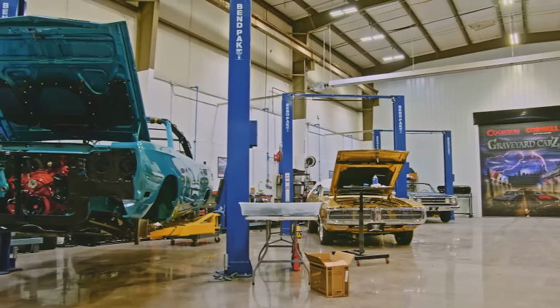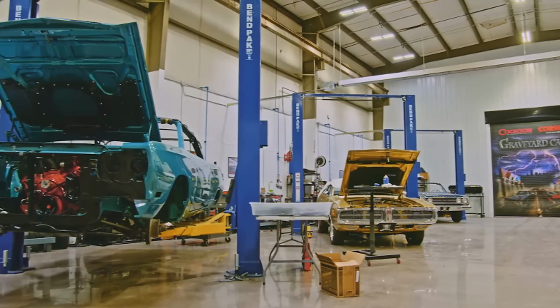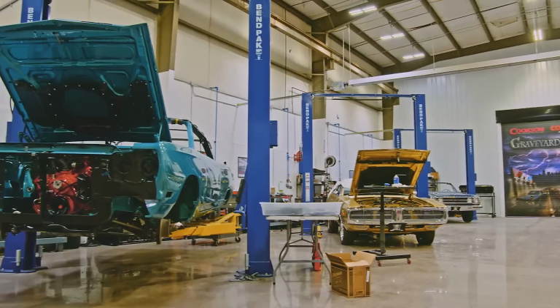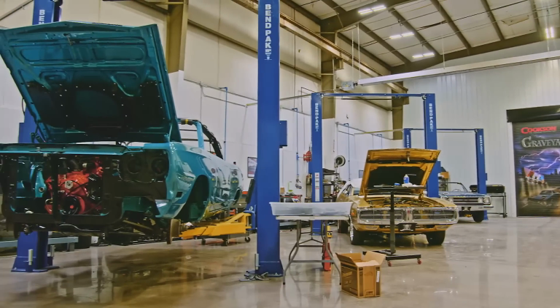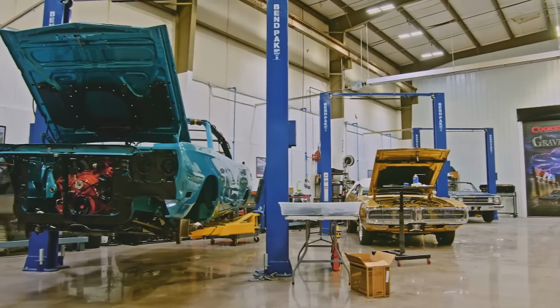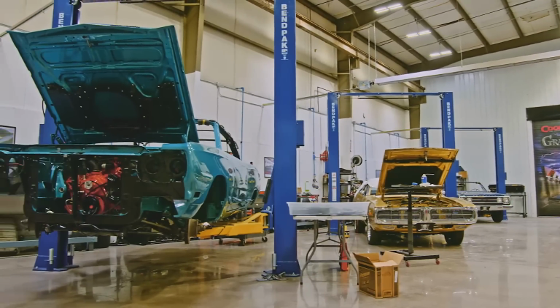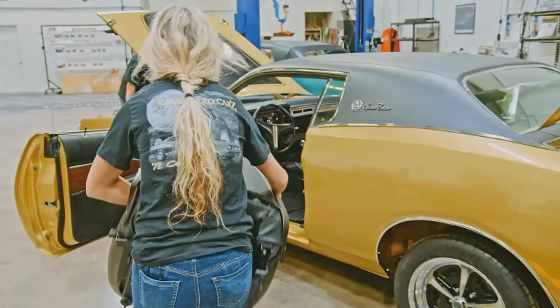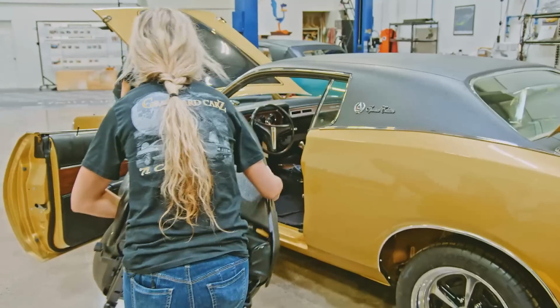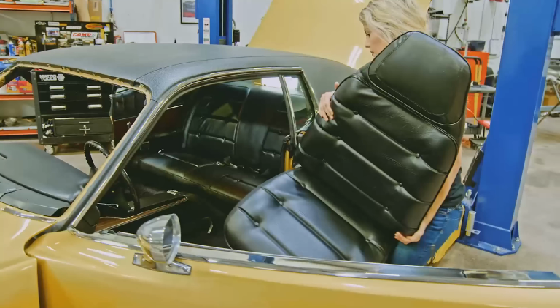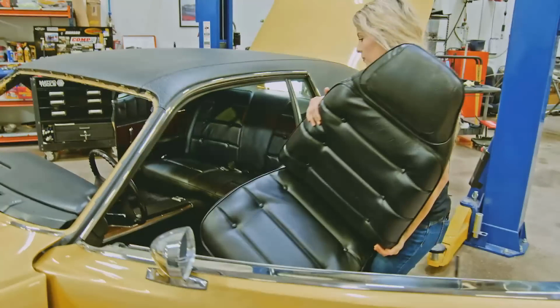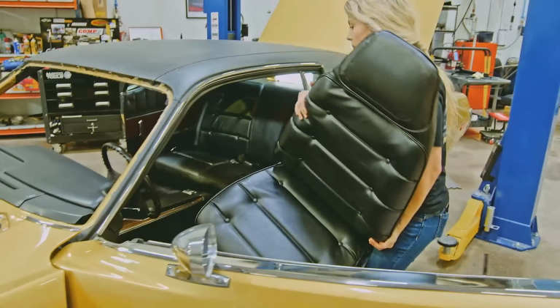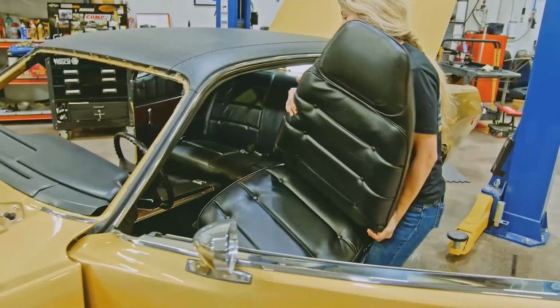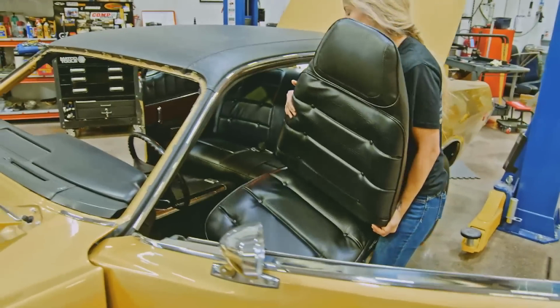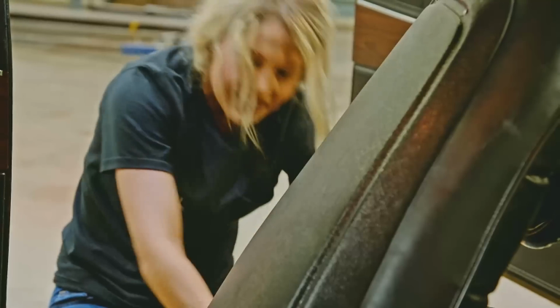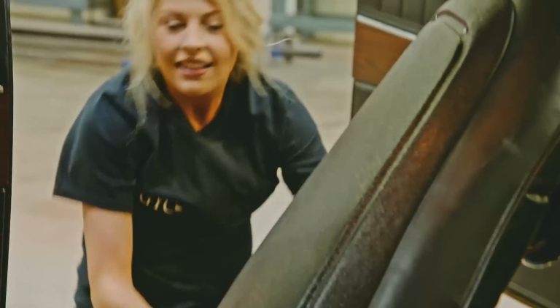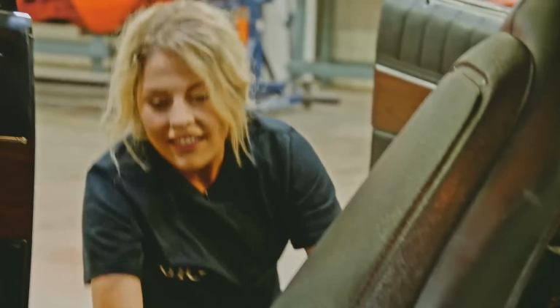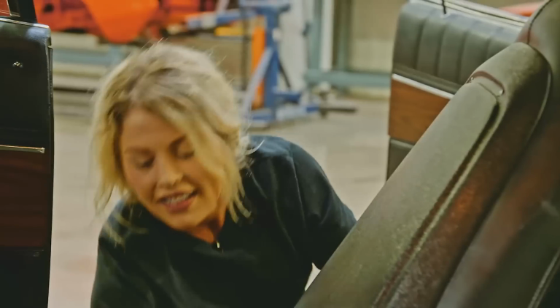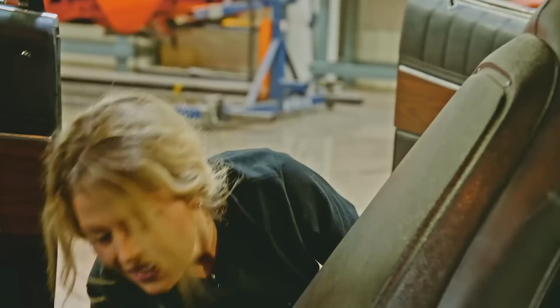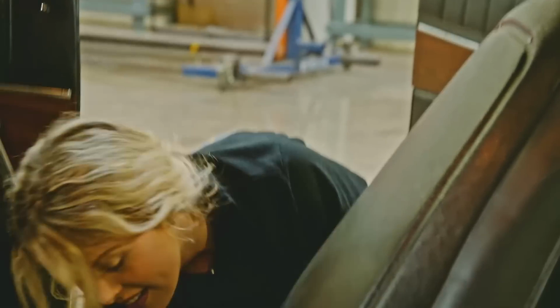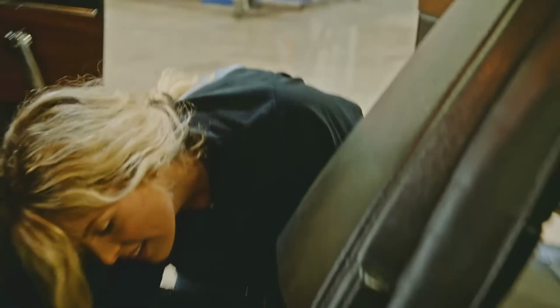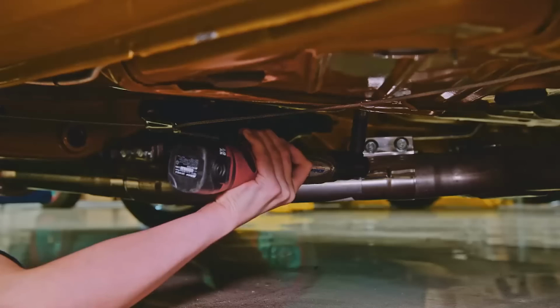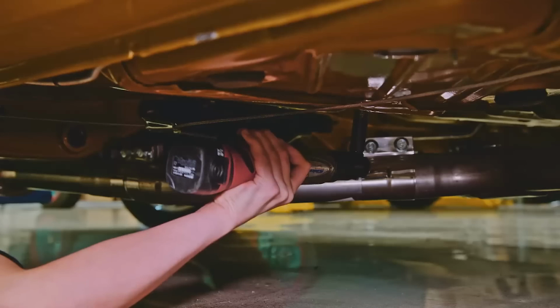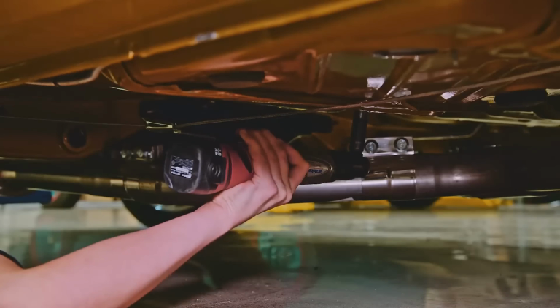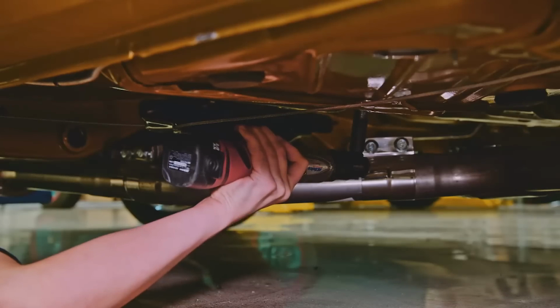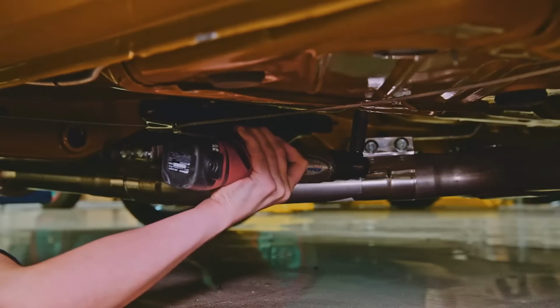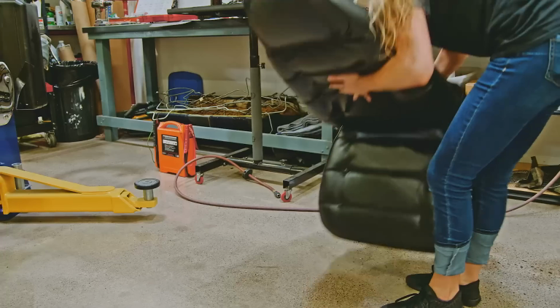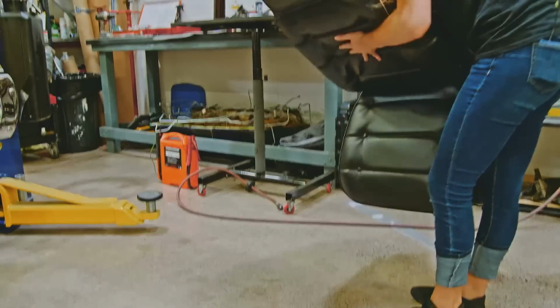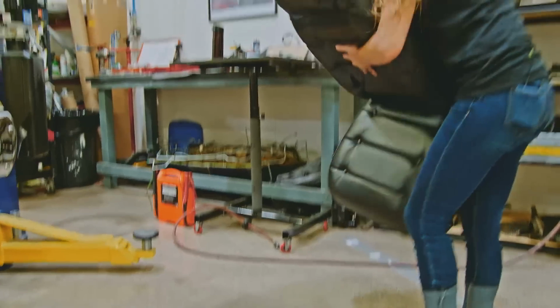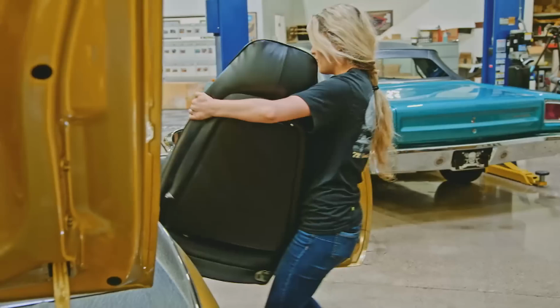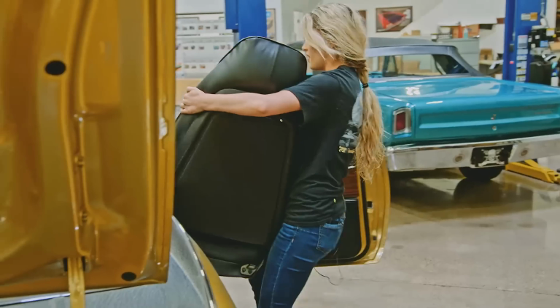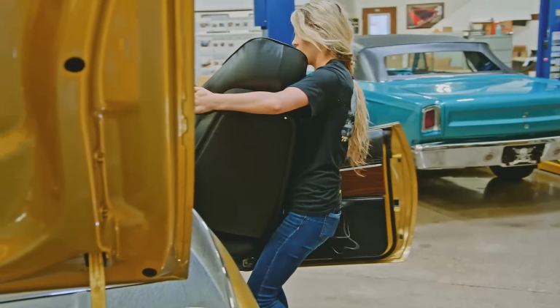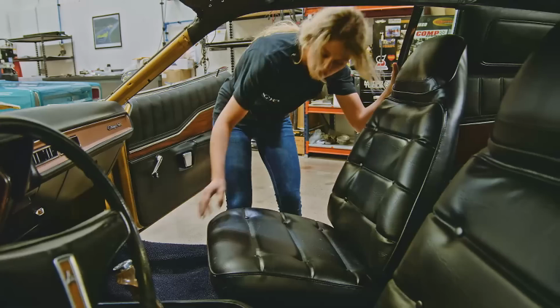With the owner only days away, Alyssa is tasked with installing the 1972 Charger's interior.